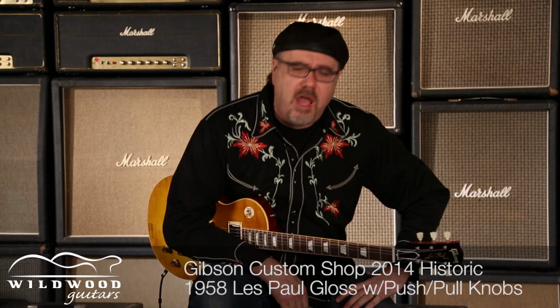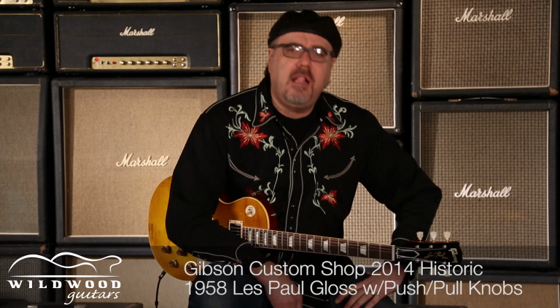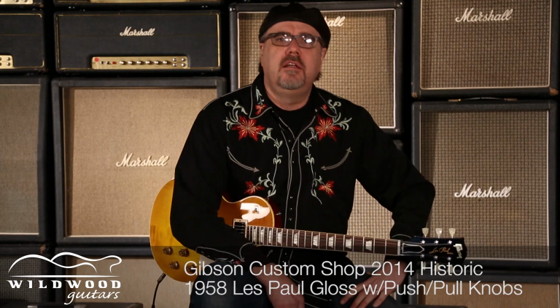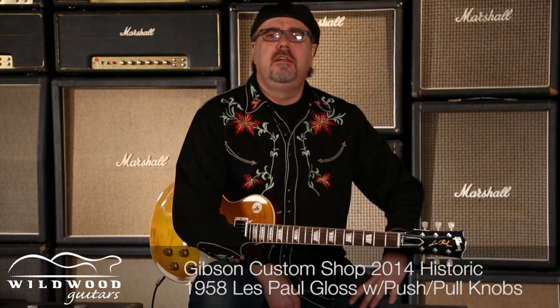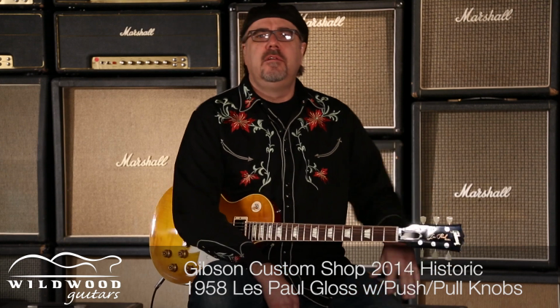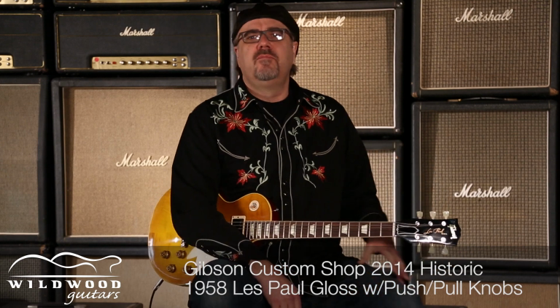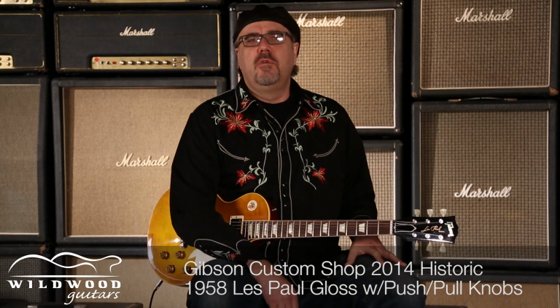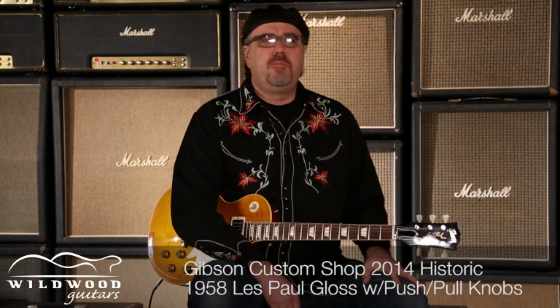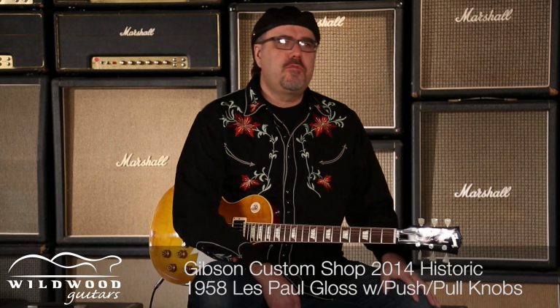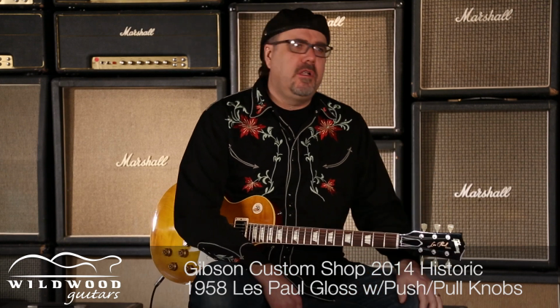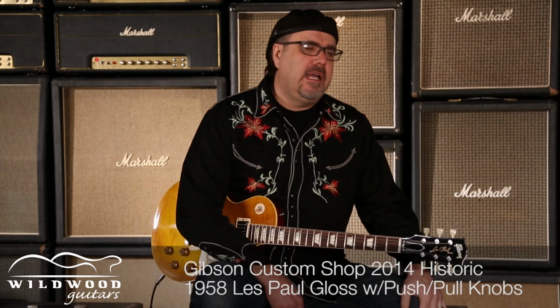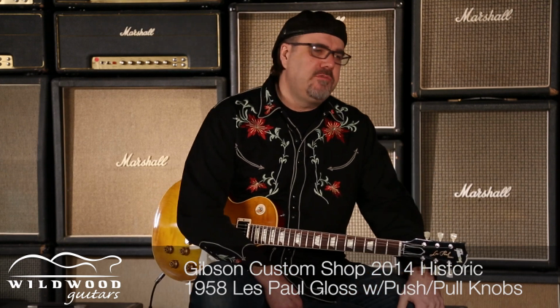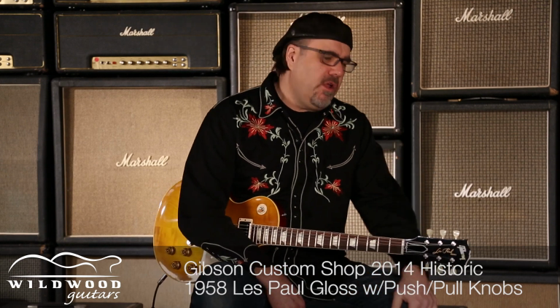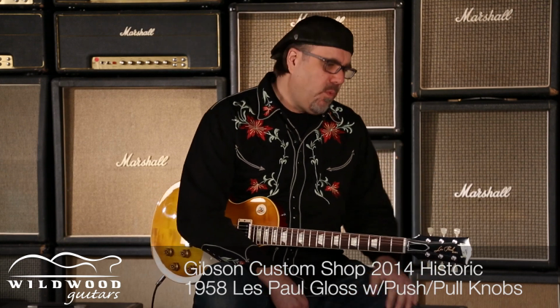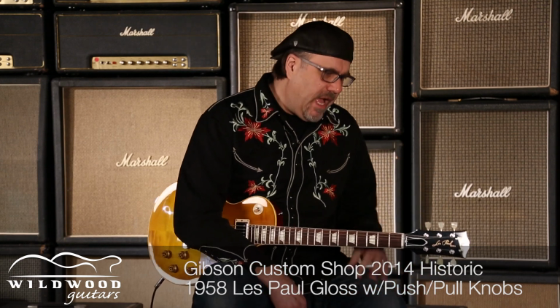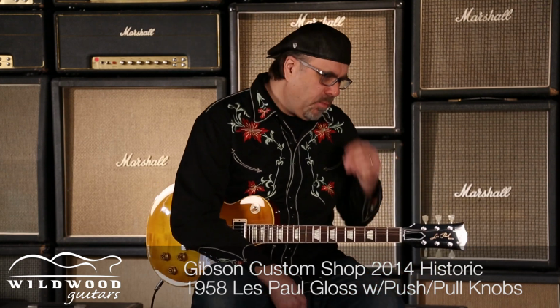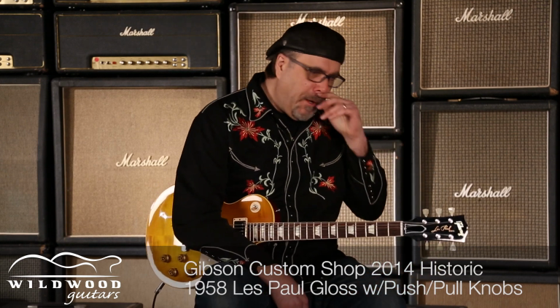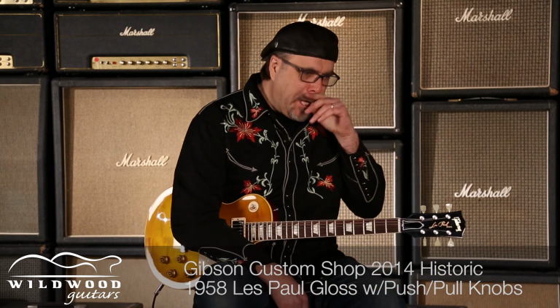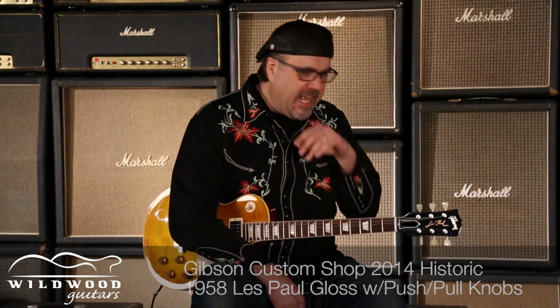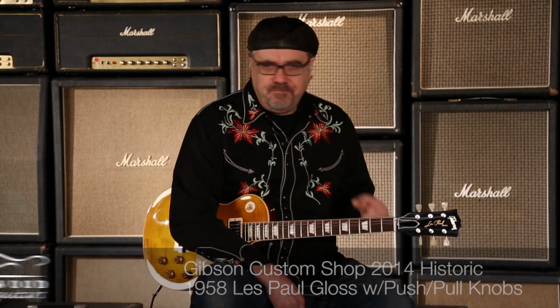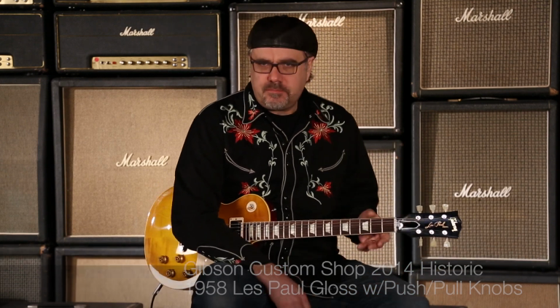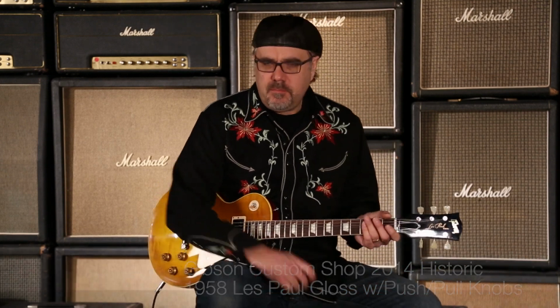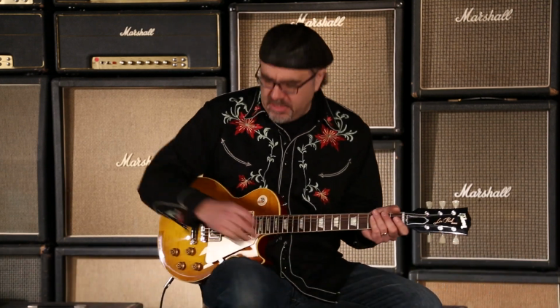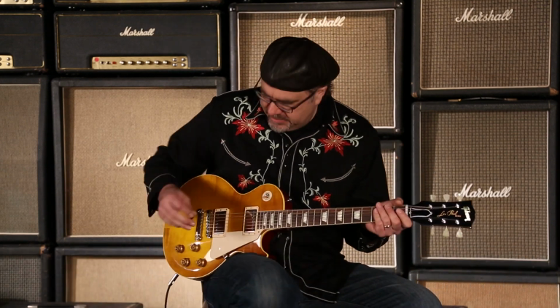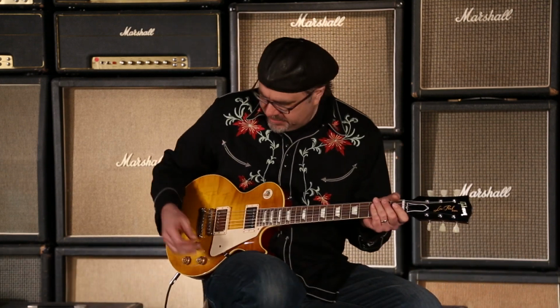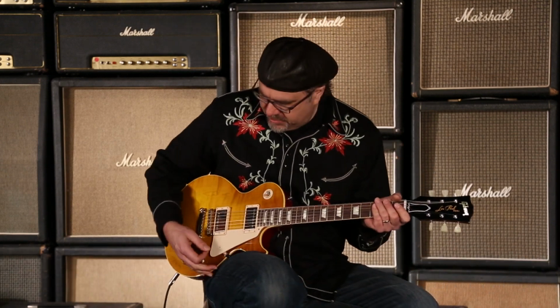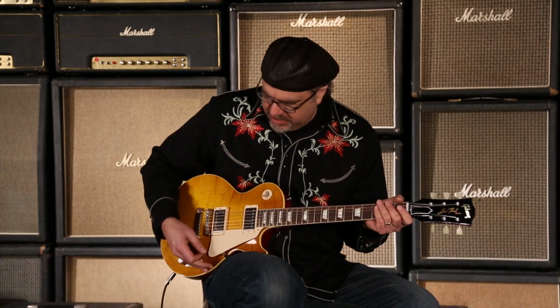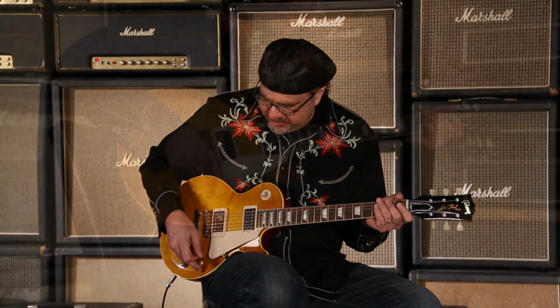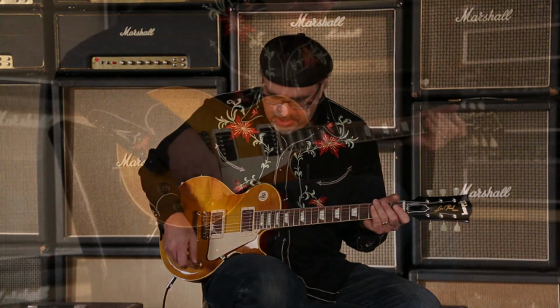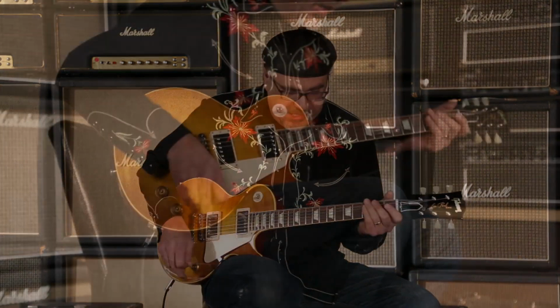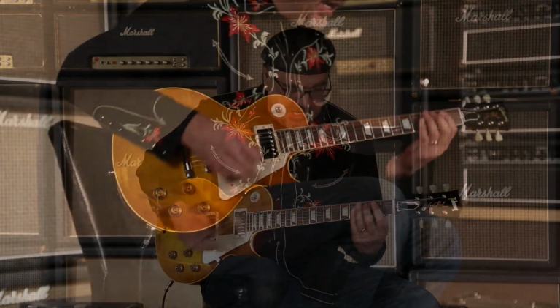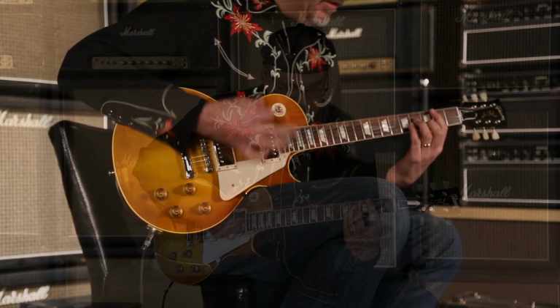Let's pull. With push-pull knobs here at Wildwood Guitars. Gregory Cockery. Adios.